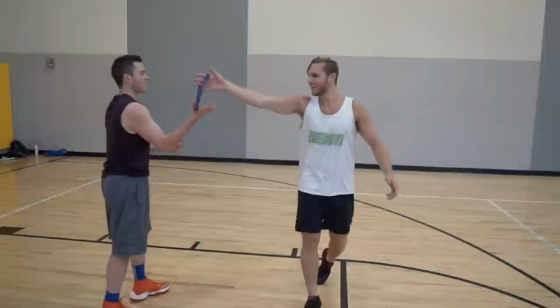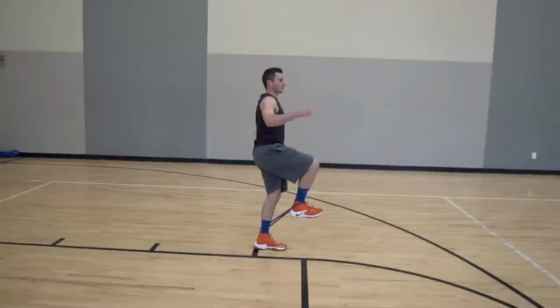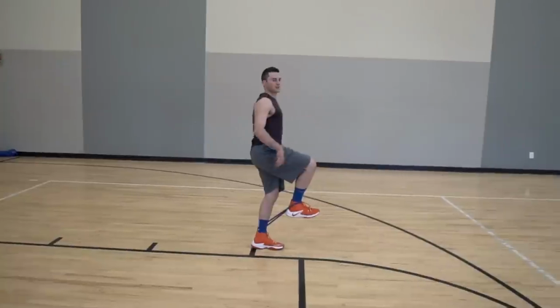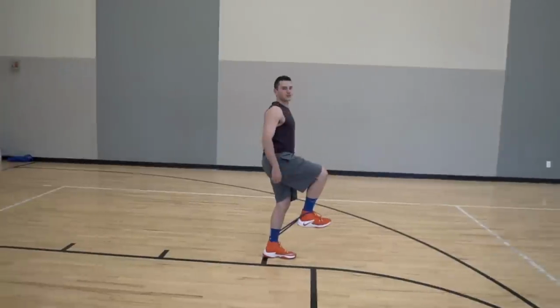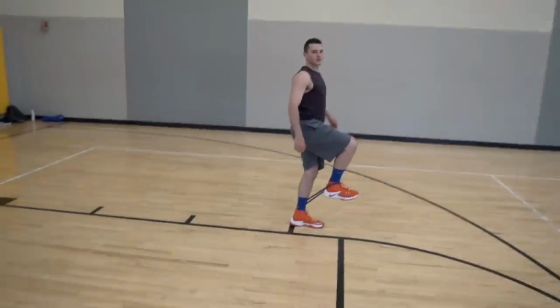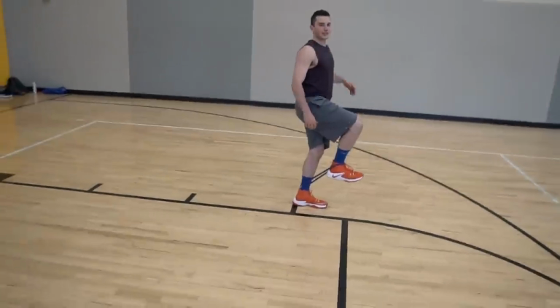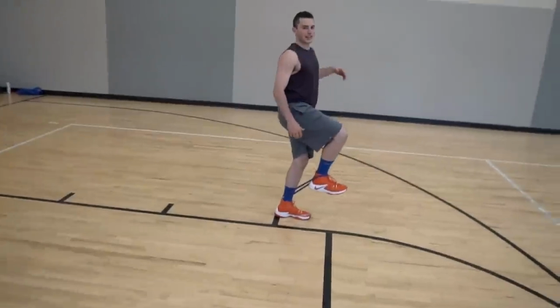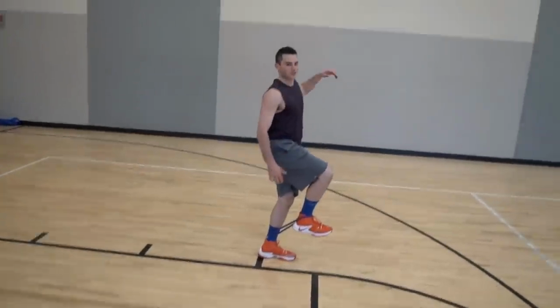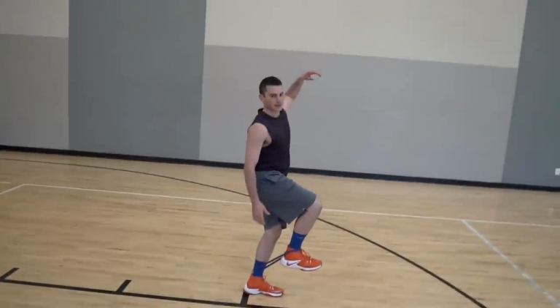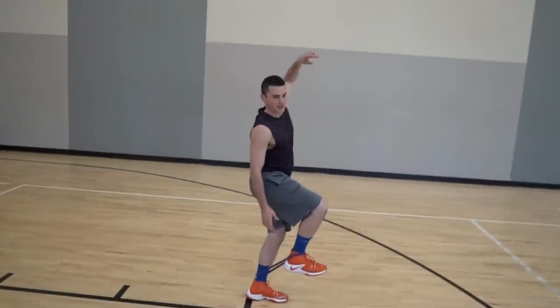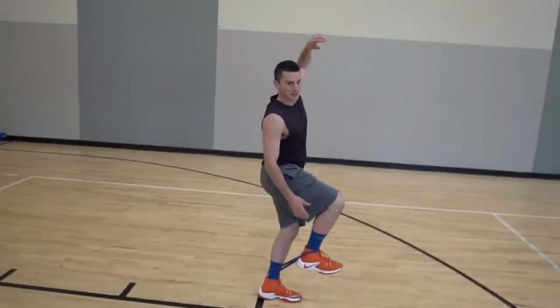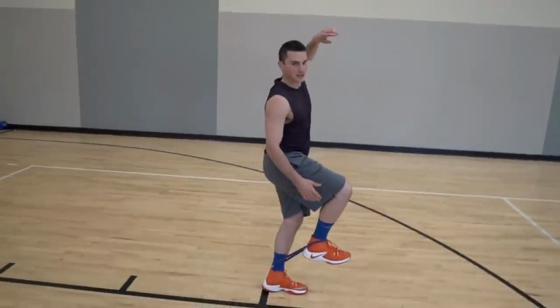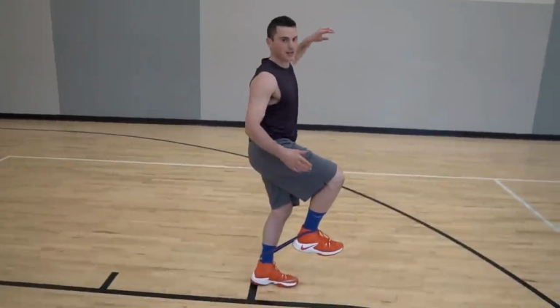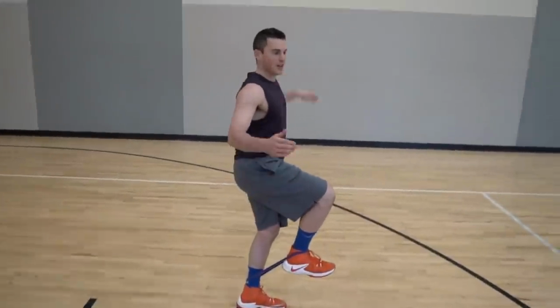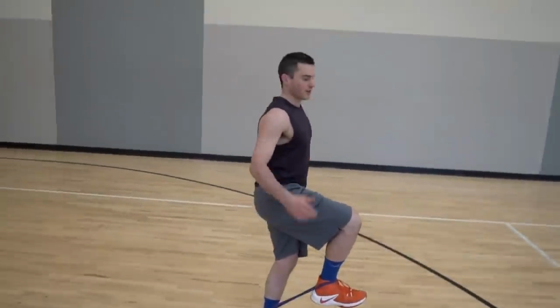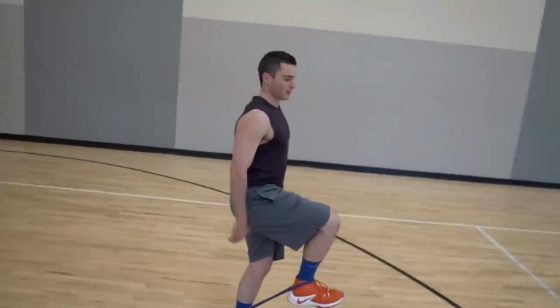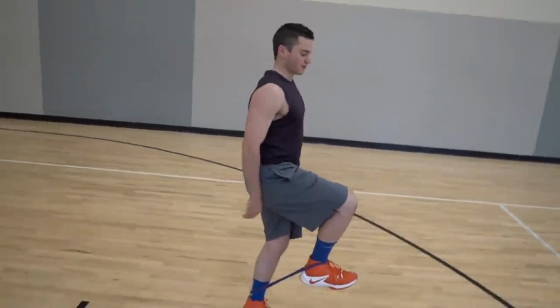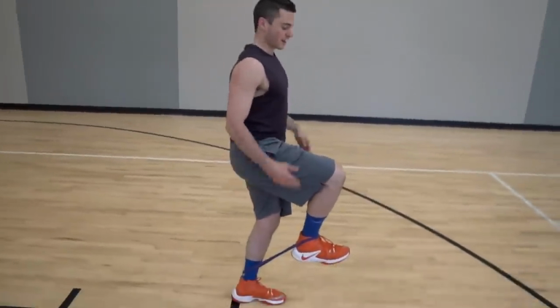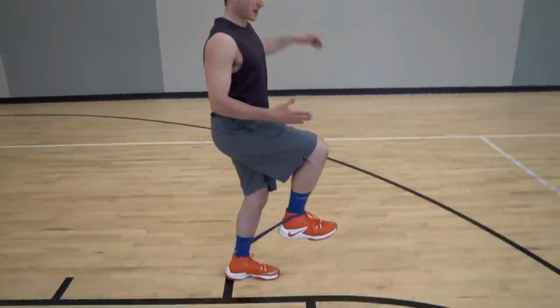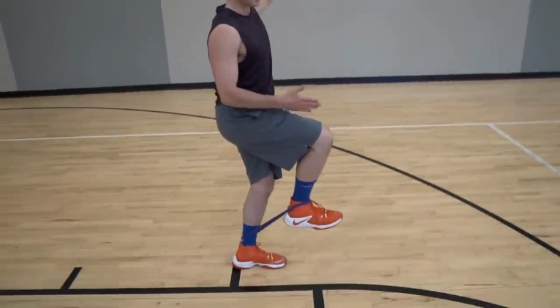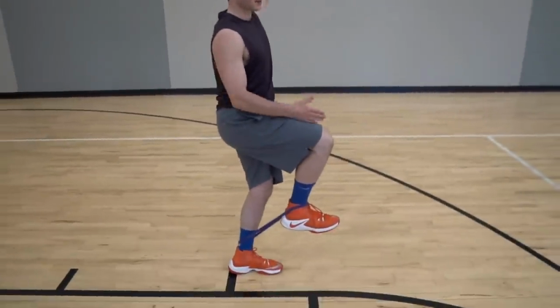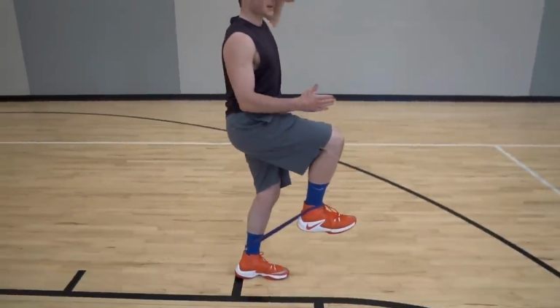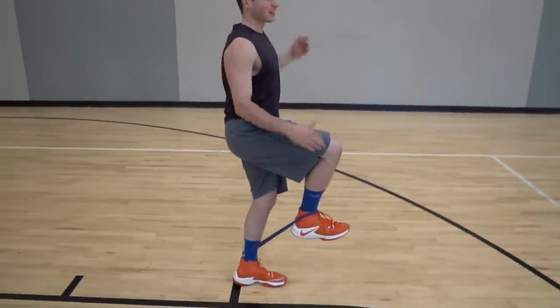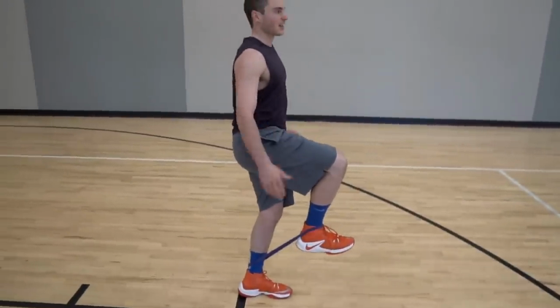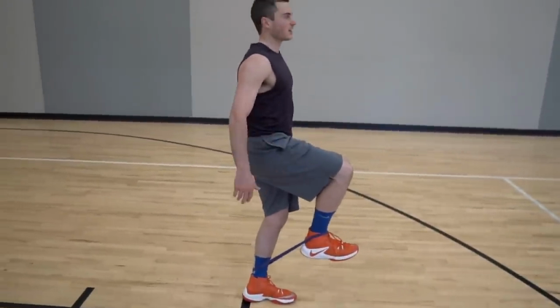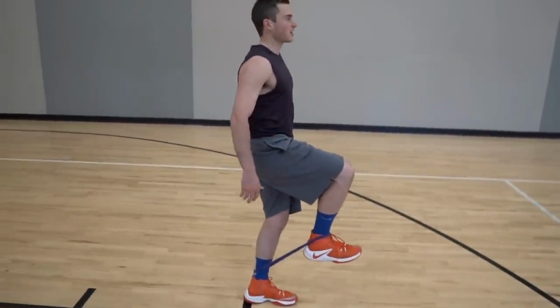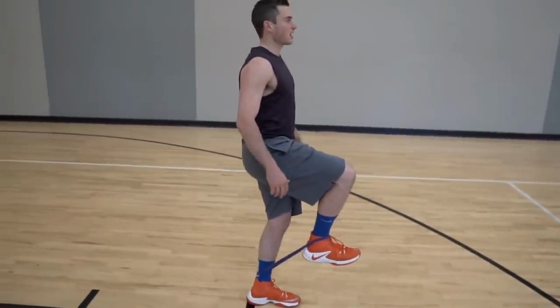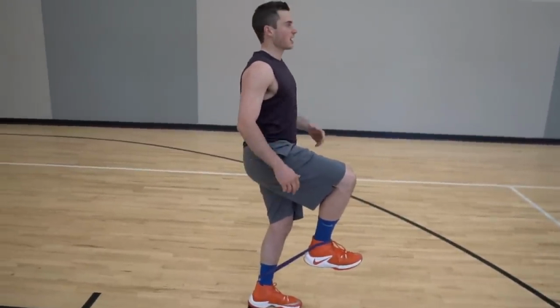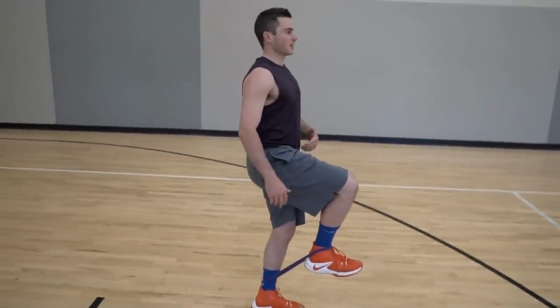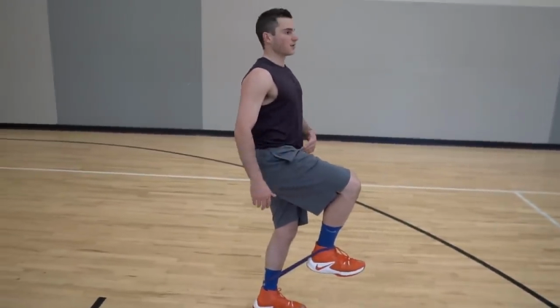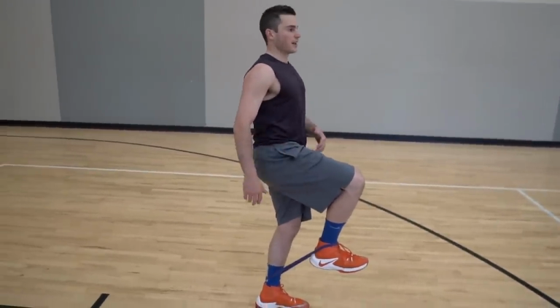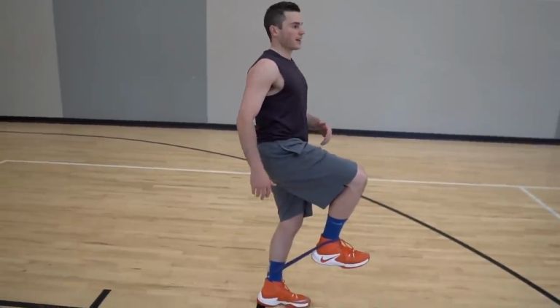What I usually do is an isometric — I'll just try to get my knee up as high as I can, and then hold that.